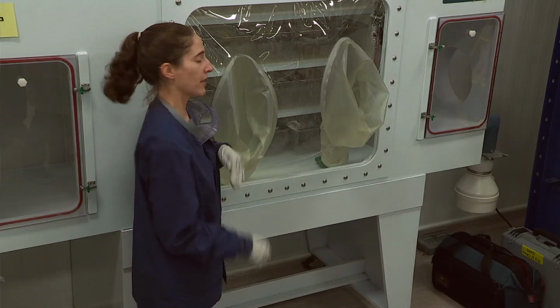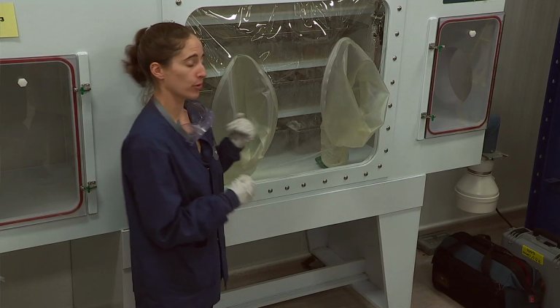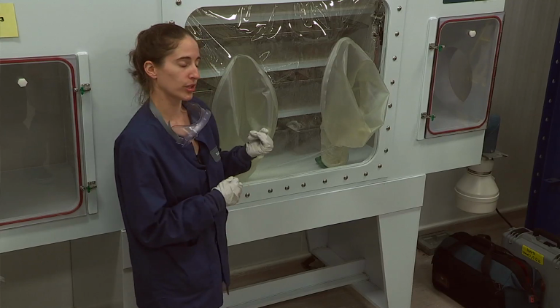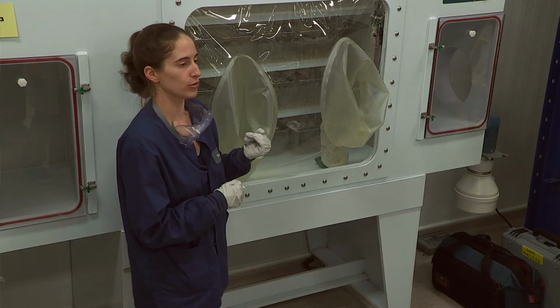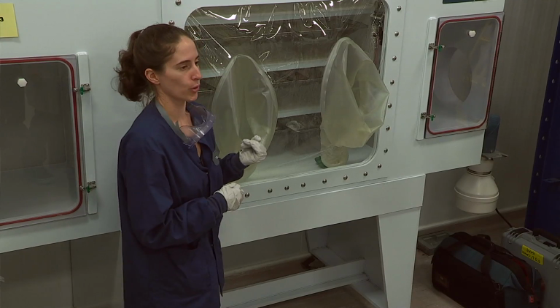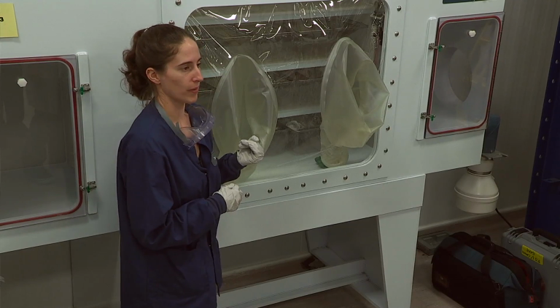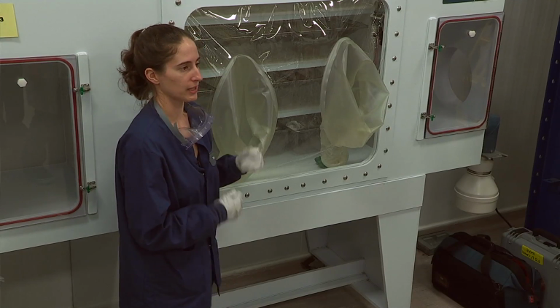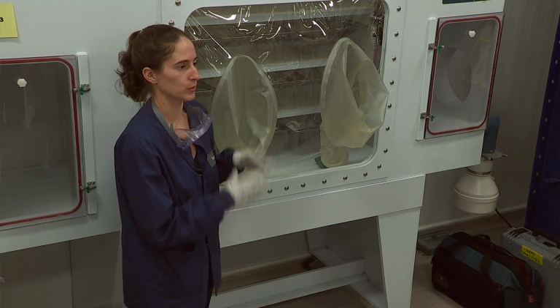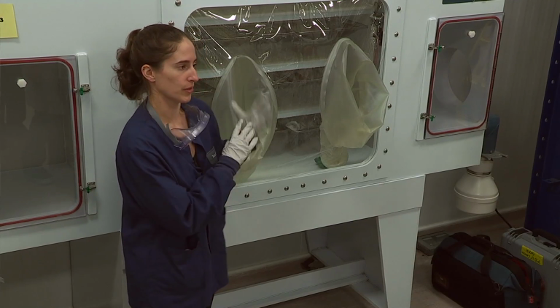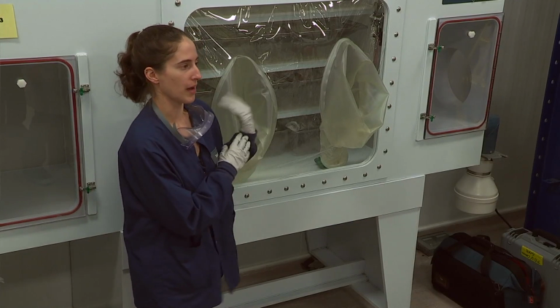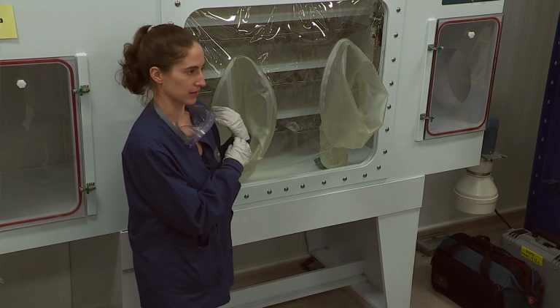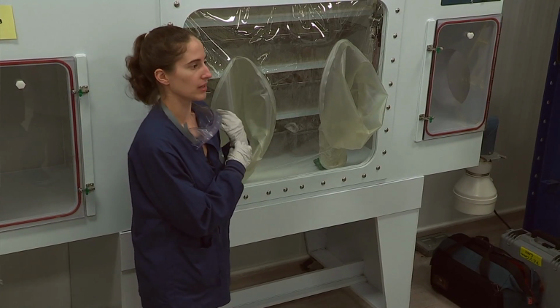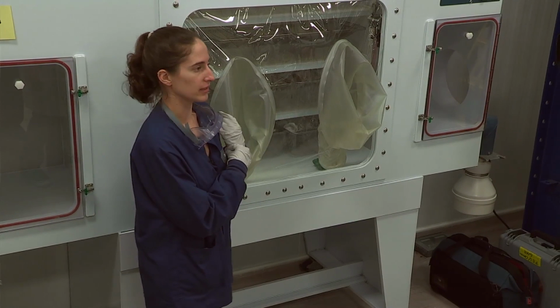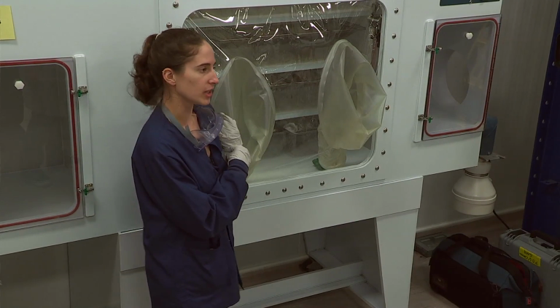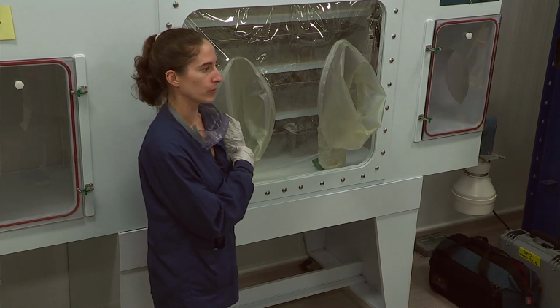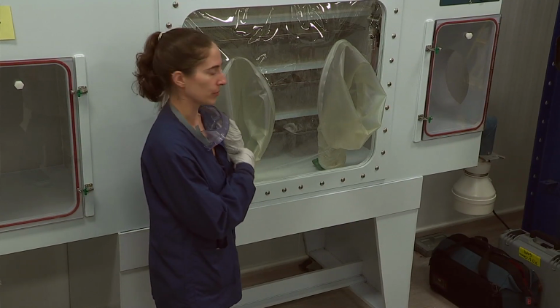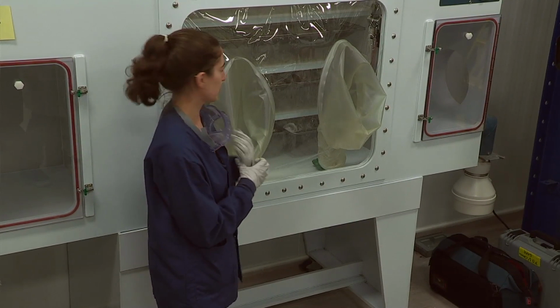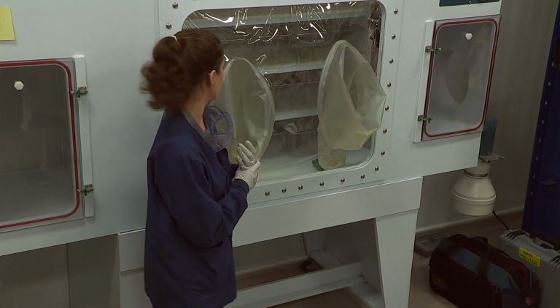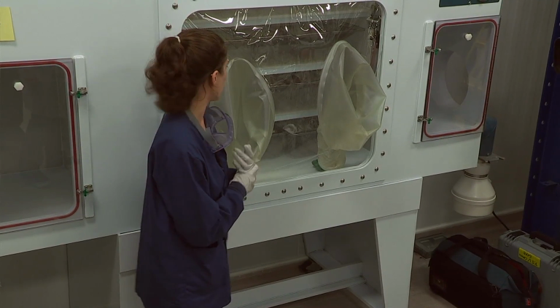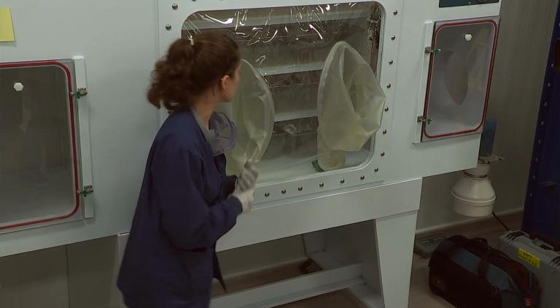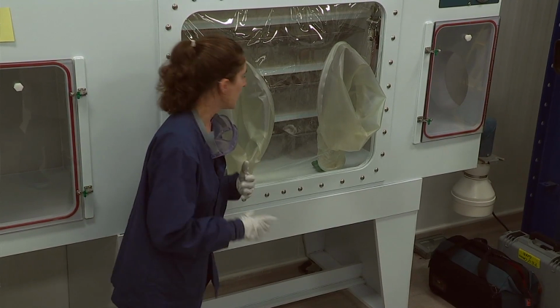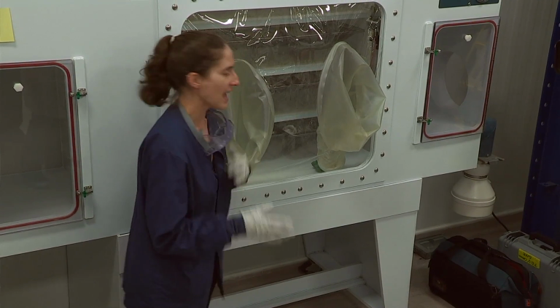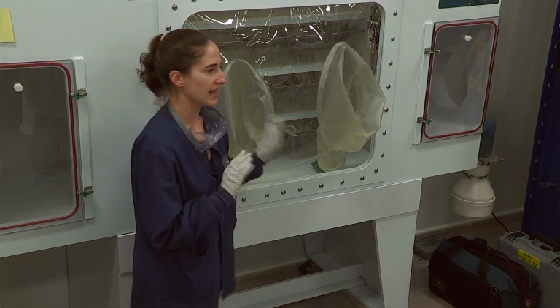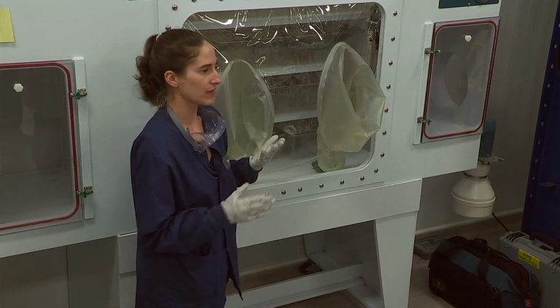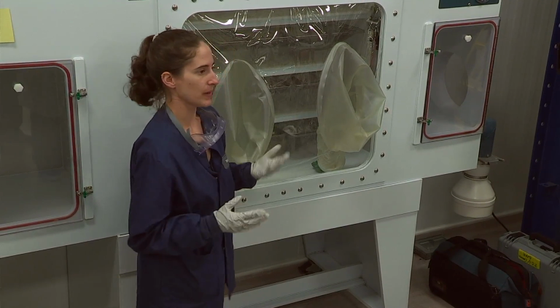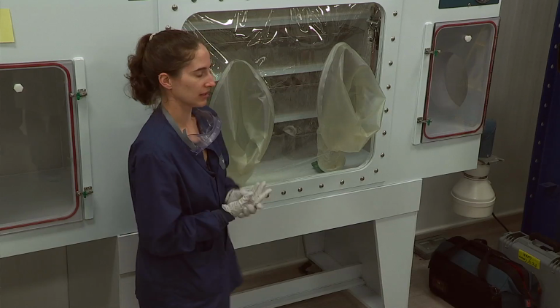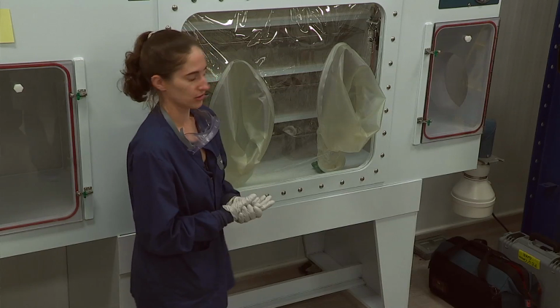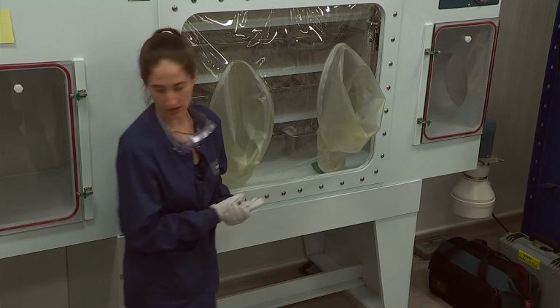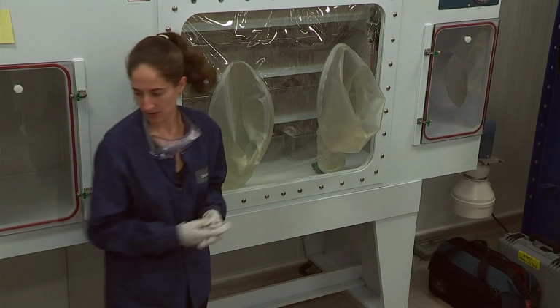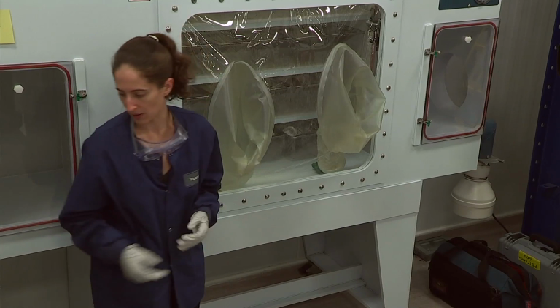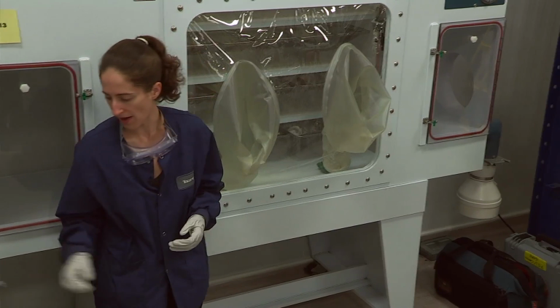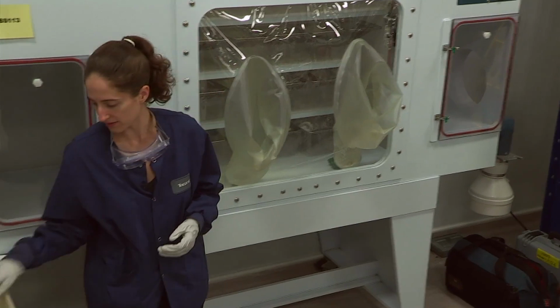If we were going to use water bottles, we would put the bottles in the isolator before it was sterilized, and any of the basic startup supplies.